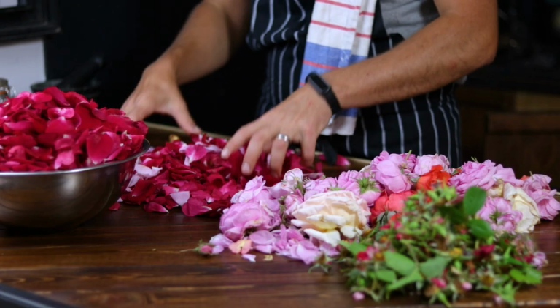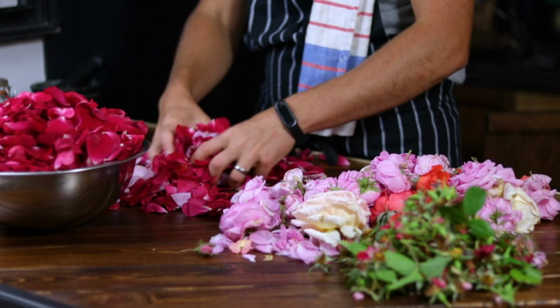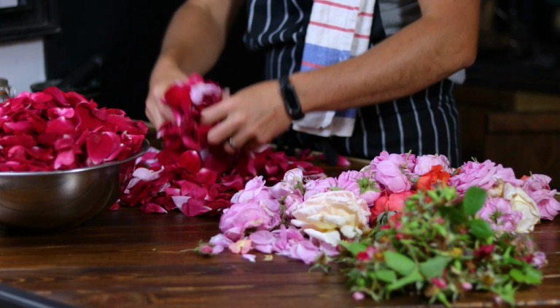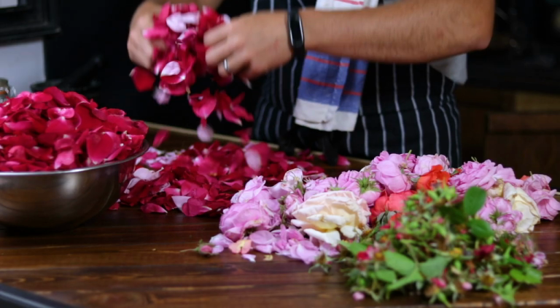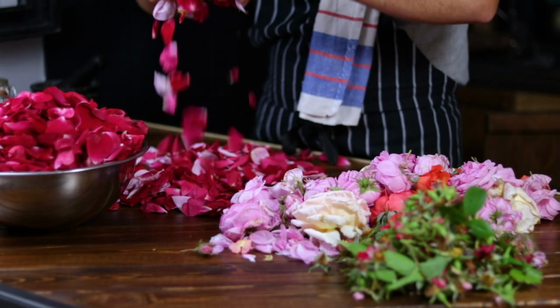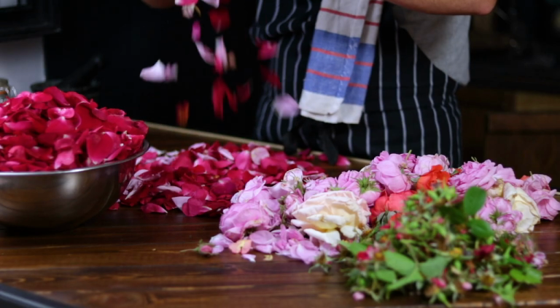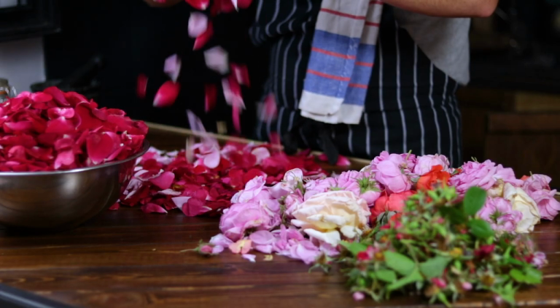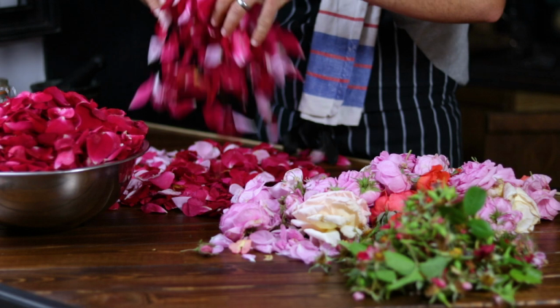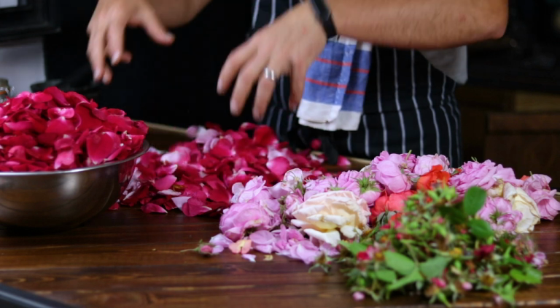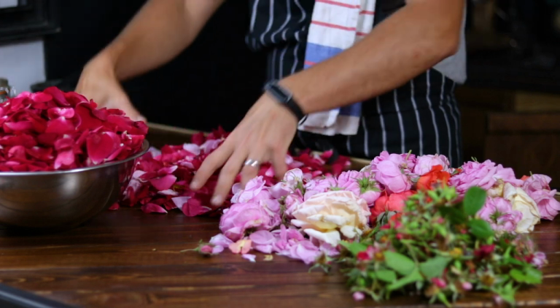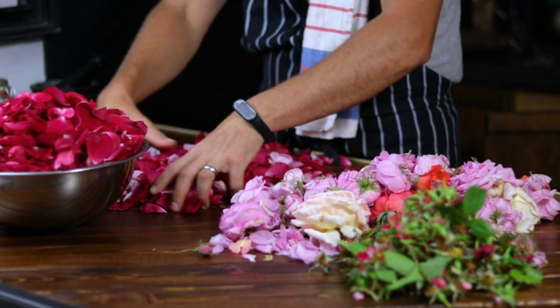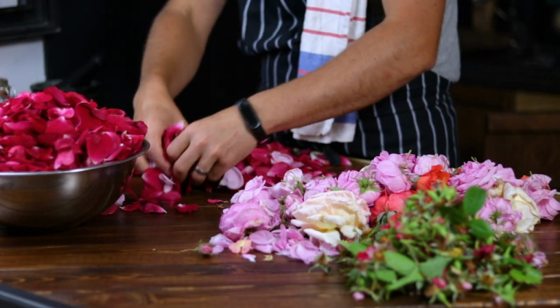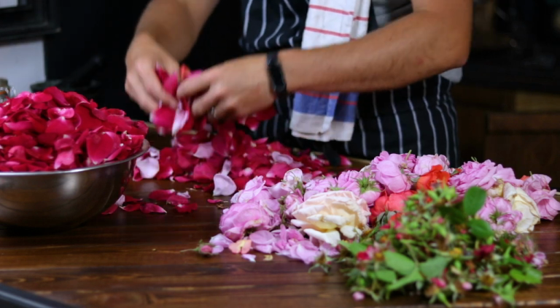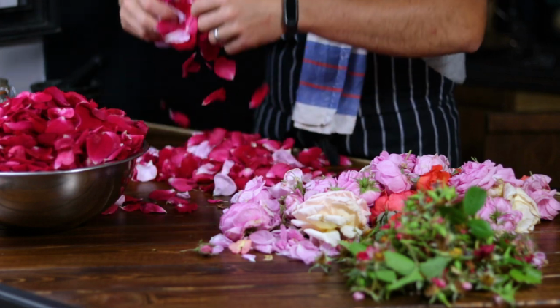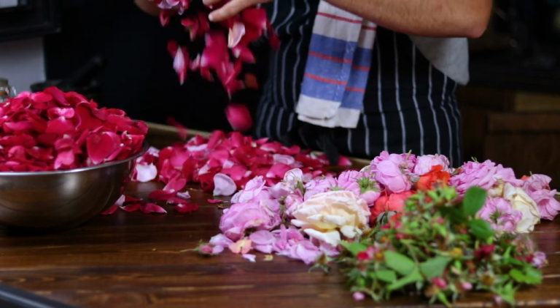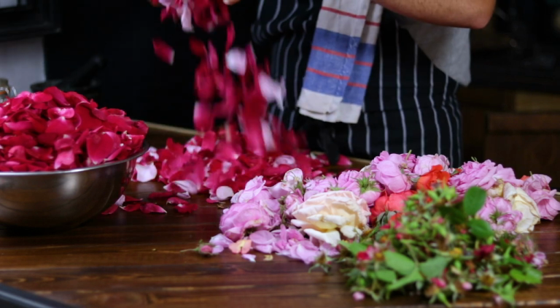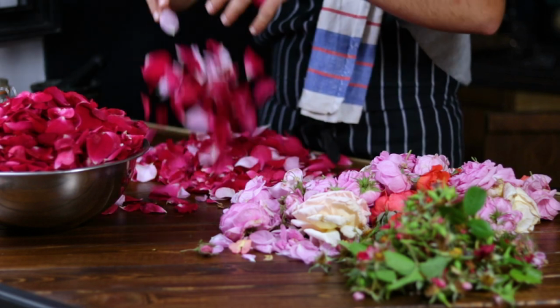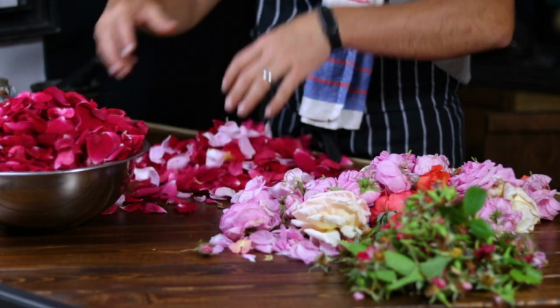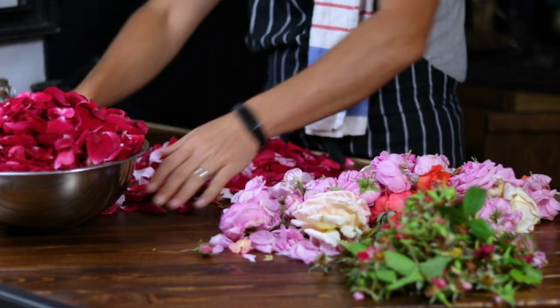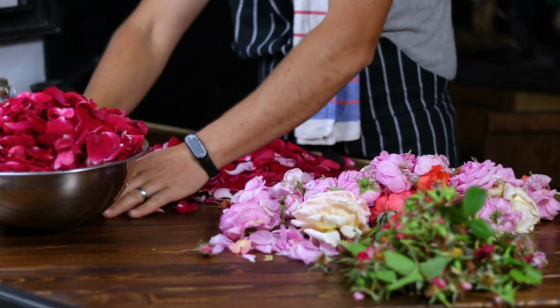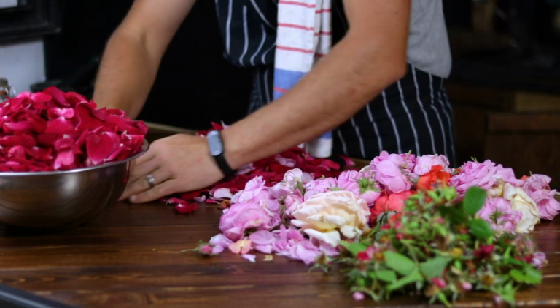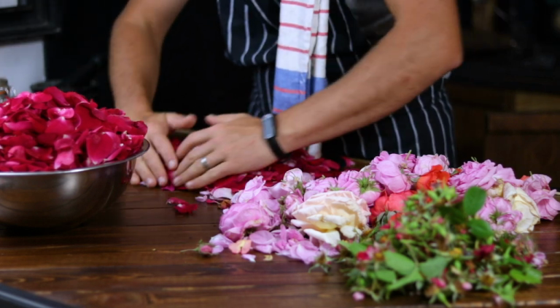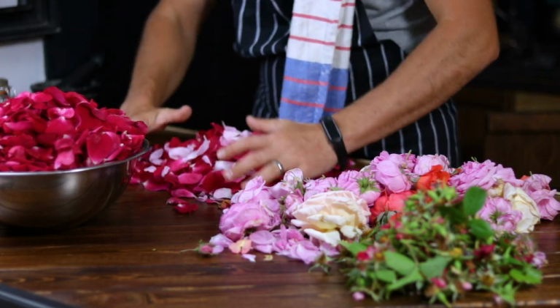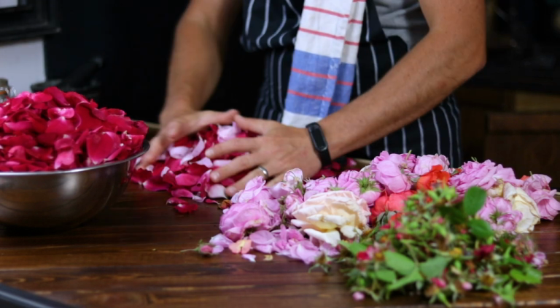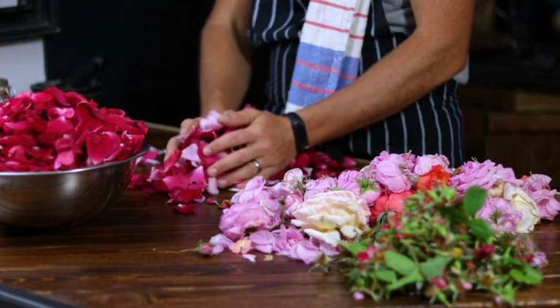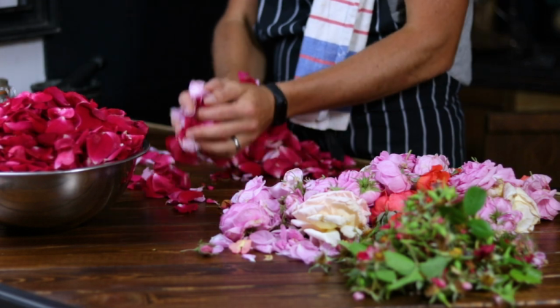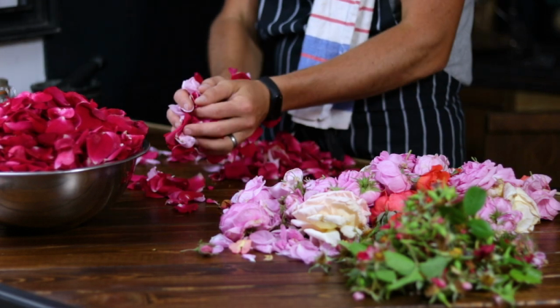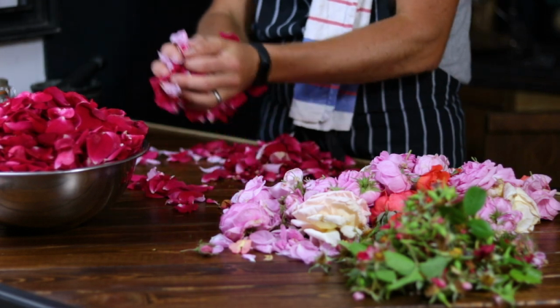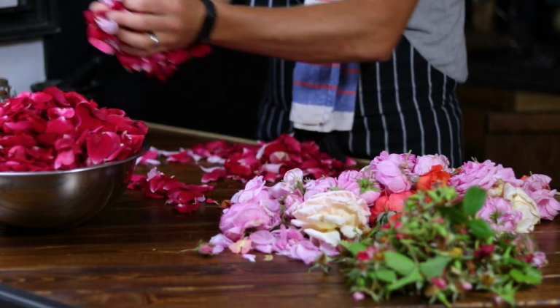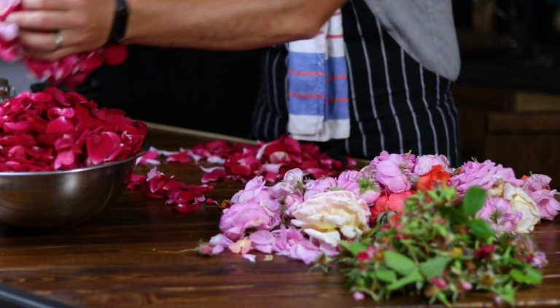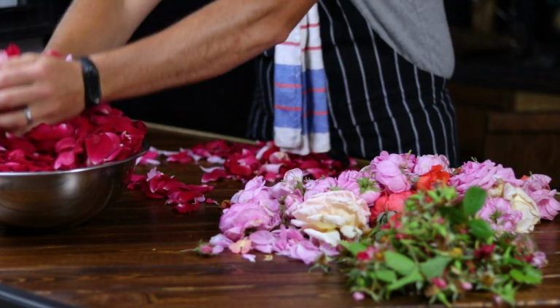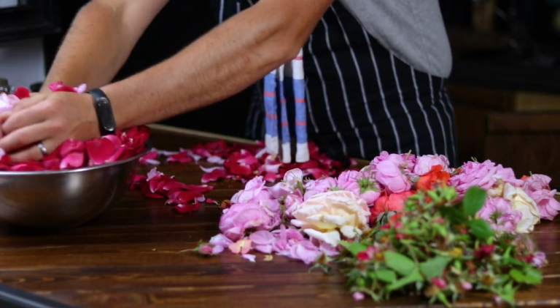This is the perfect rose alcohol recipe for beginners. So let's get started.